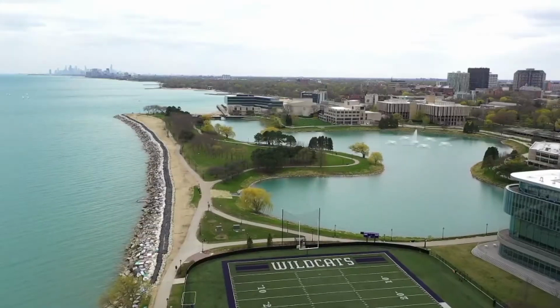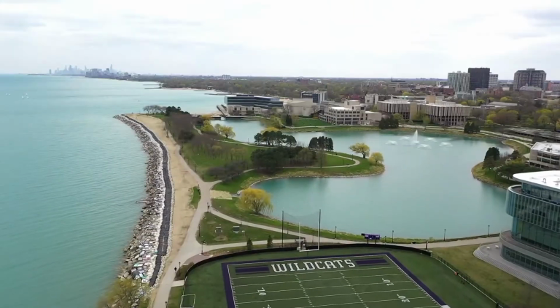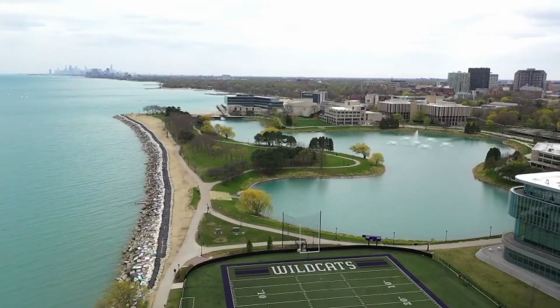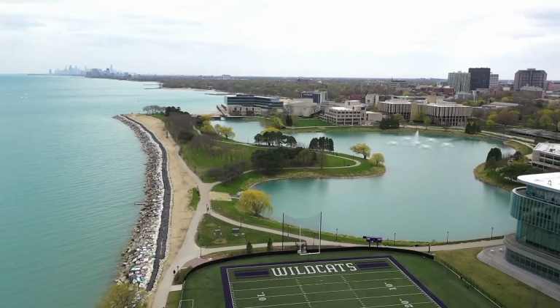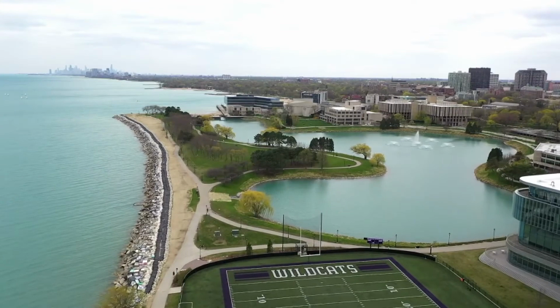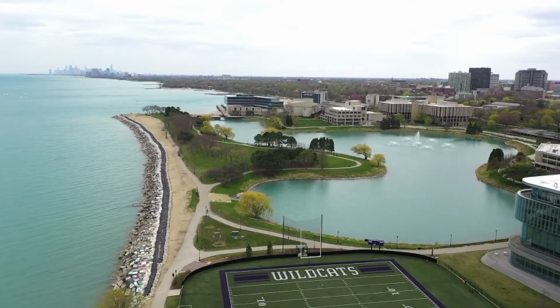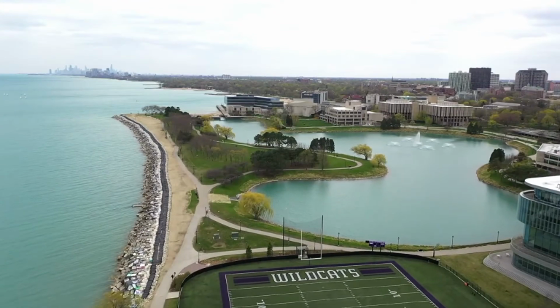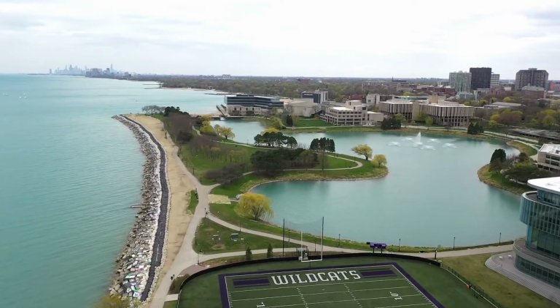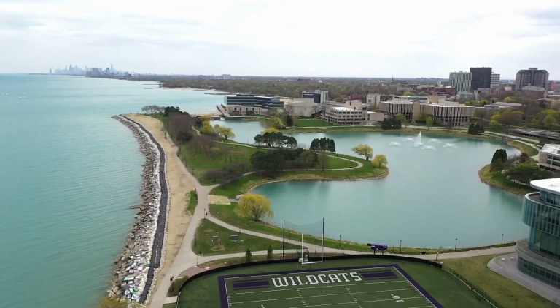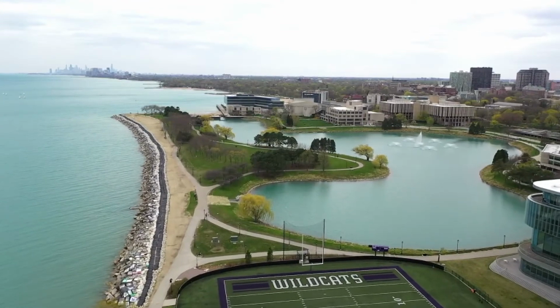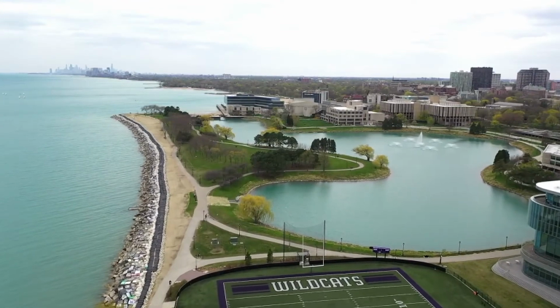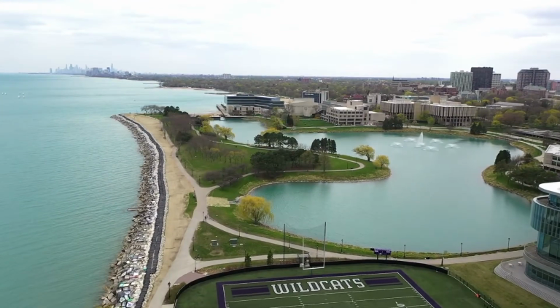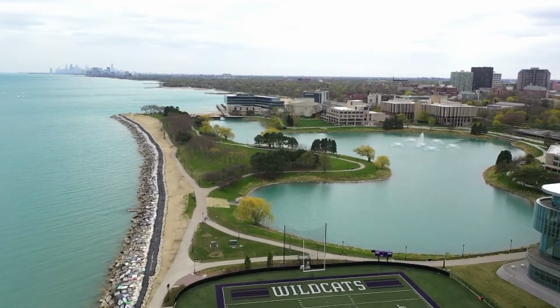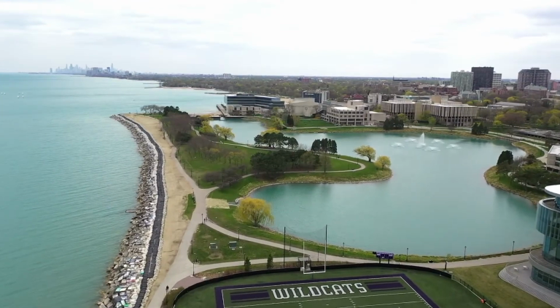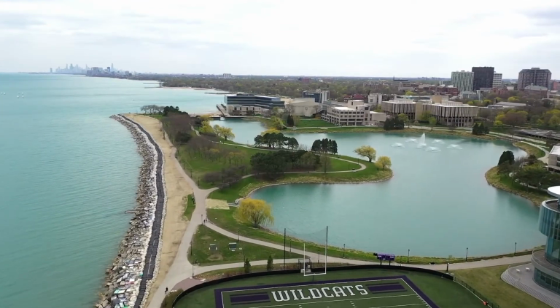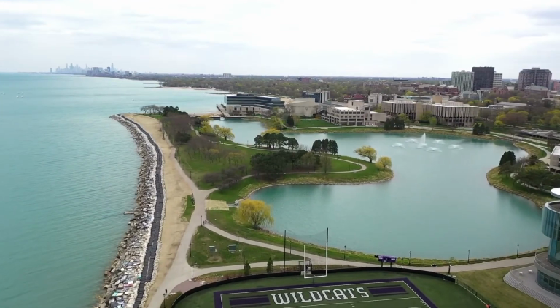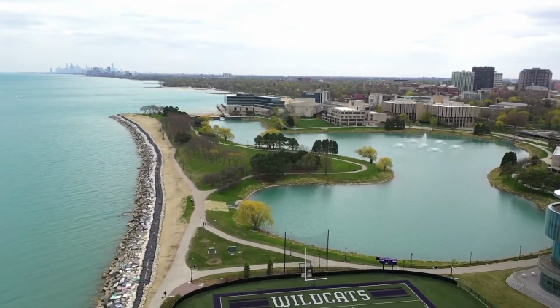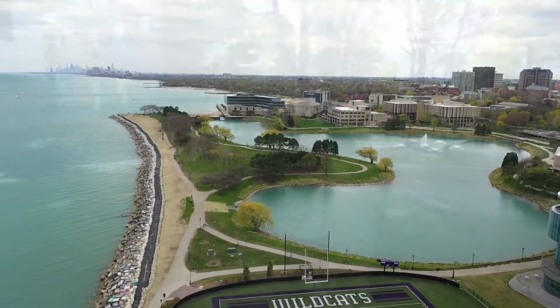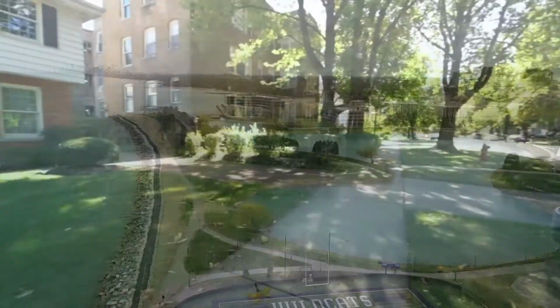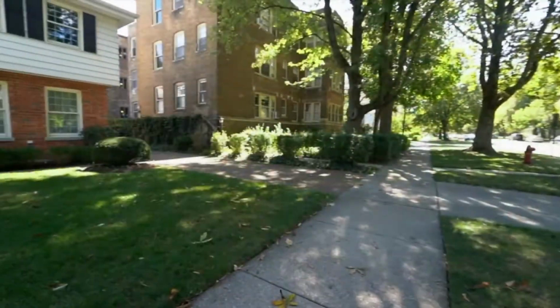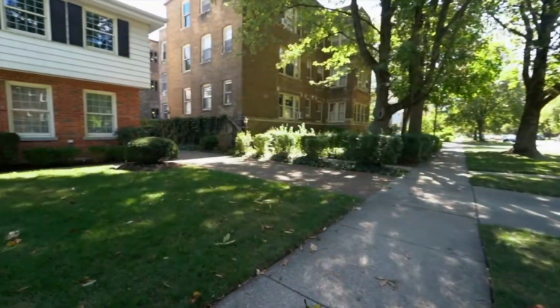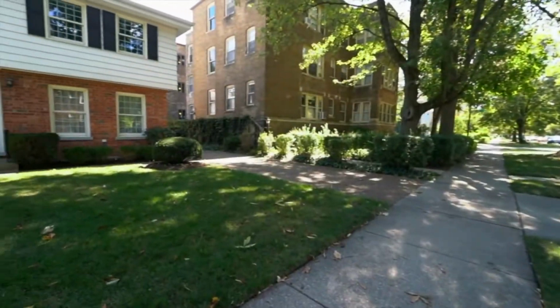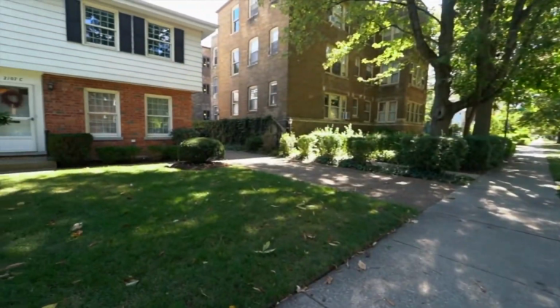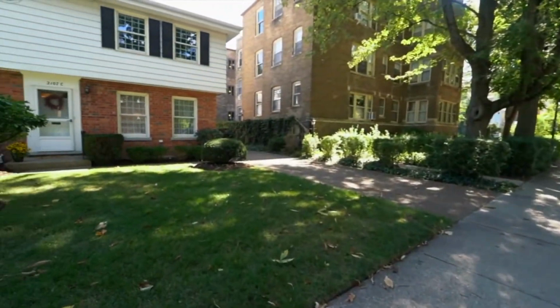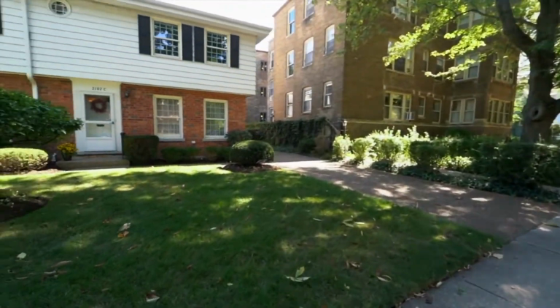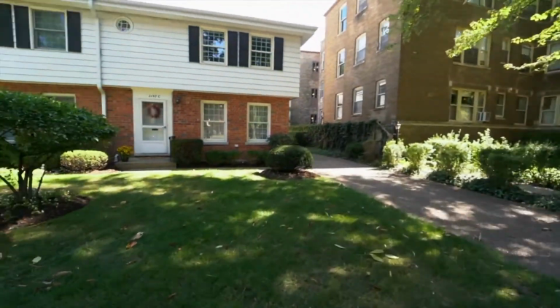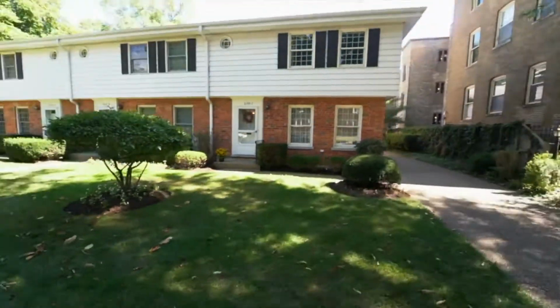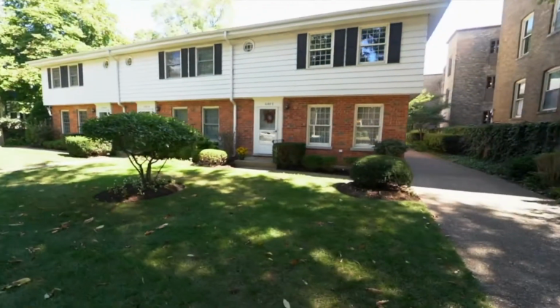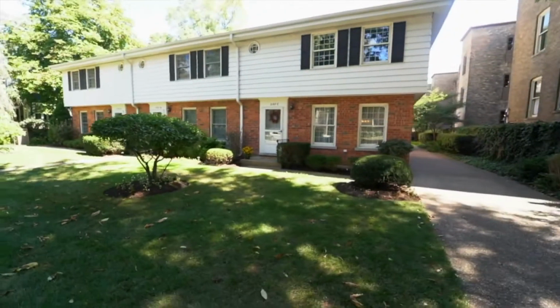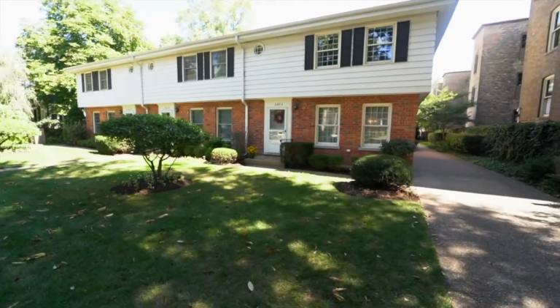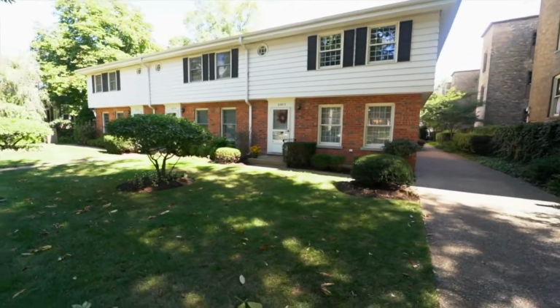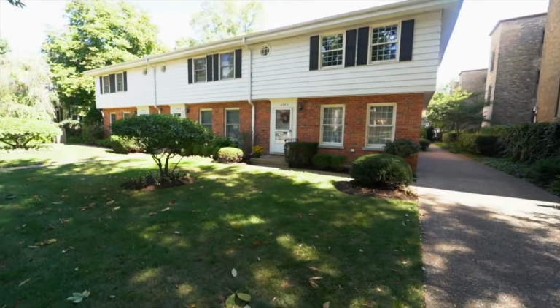You'll love this location with an easy walk to the L, Northwestern, the Lakefront, and Downtown Evanston.